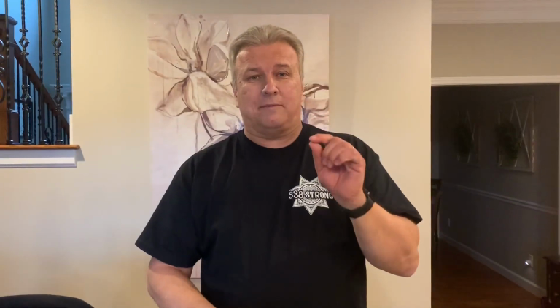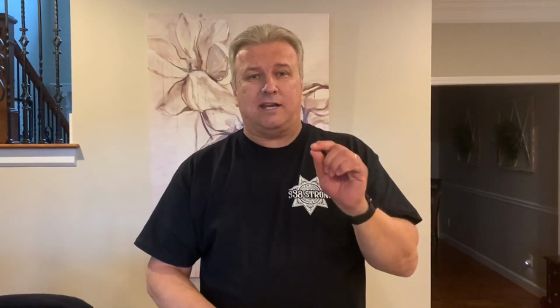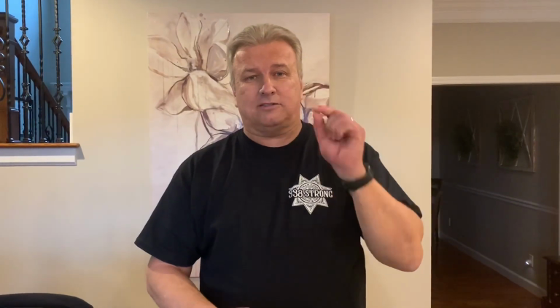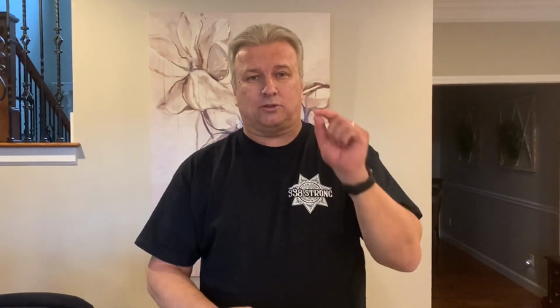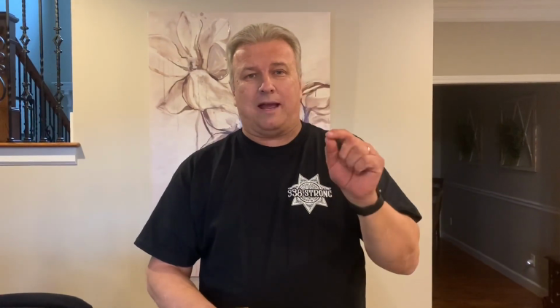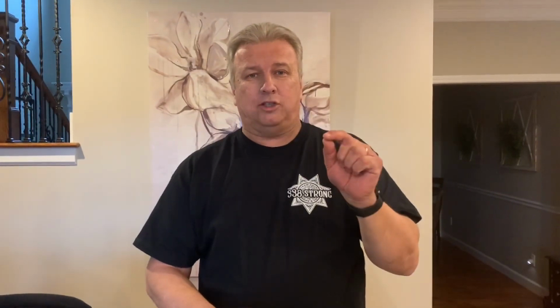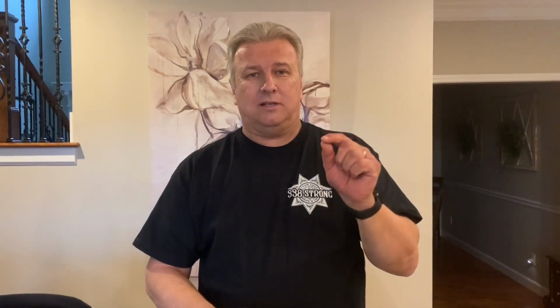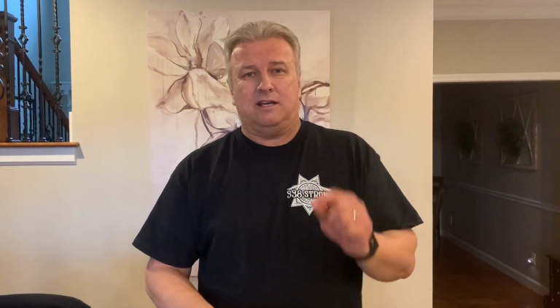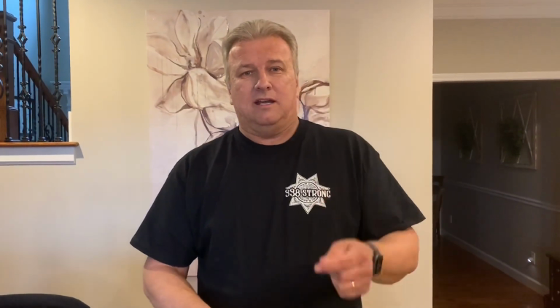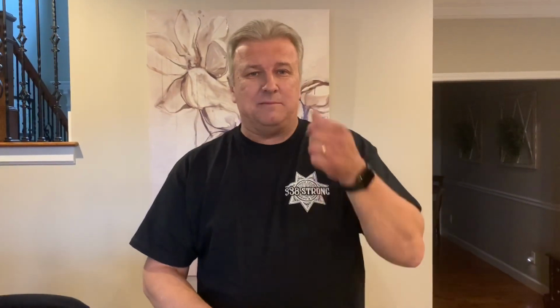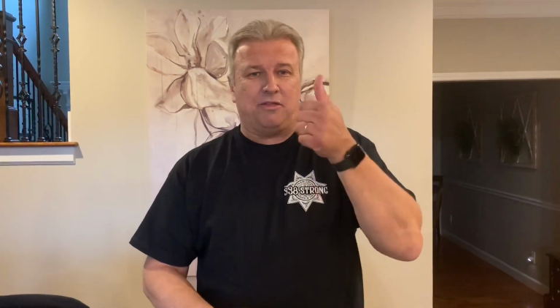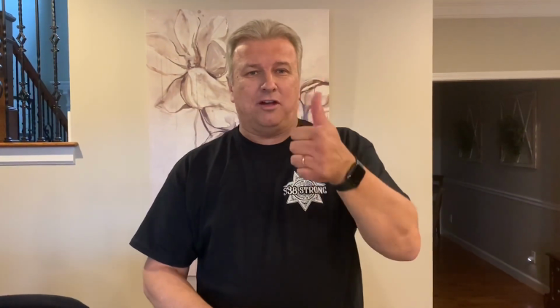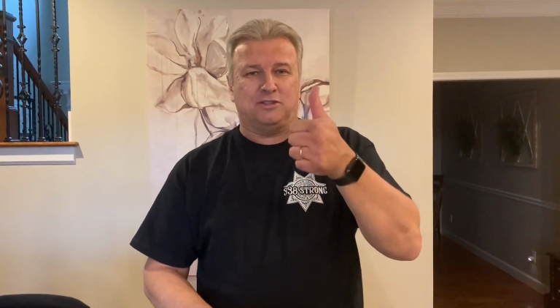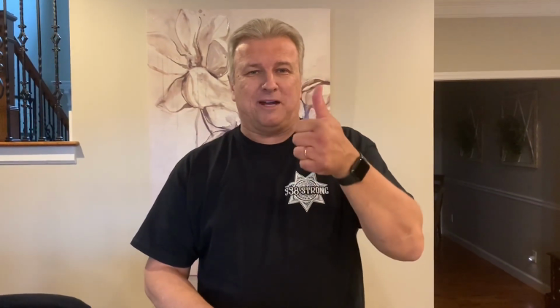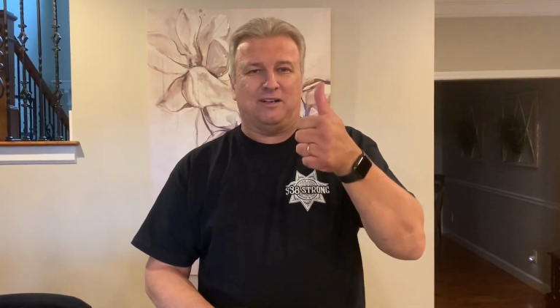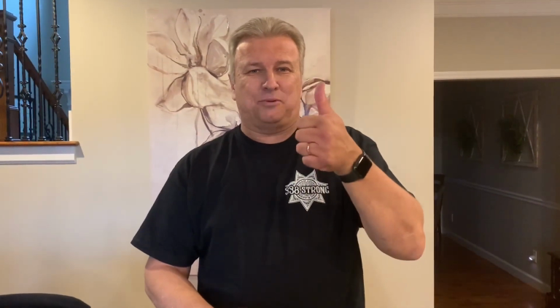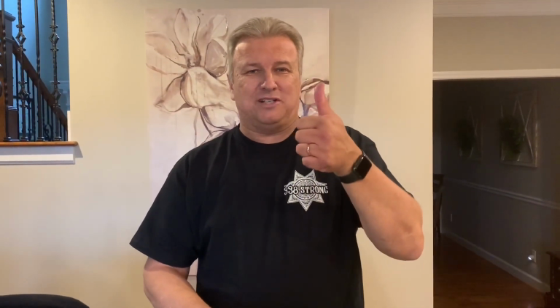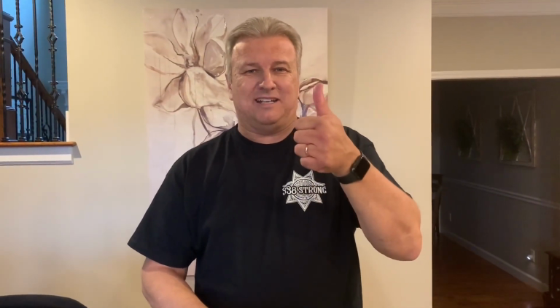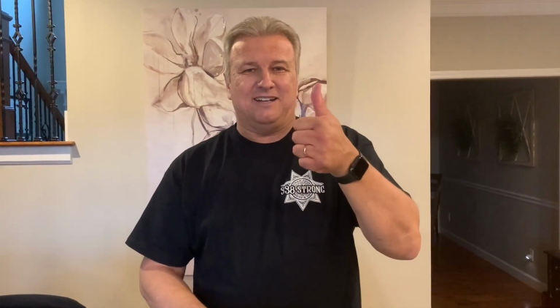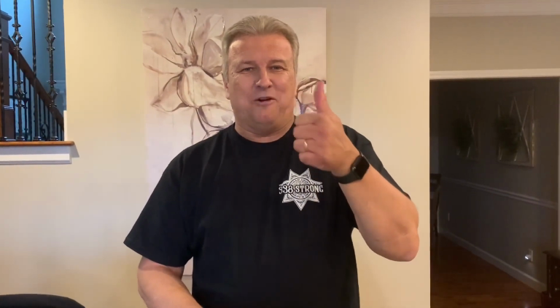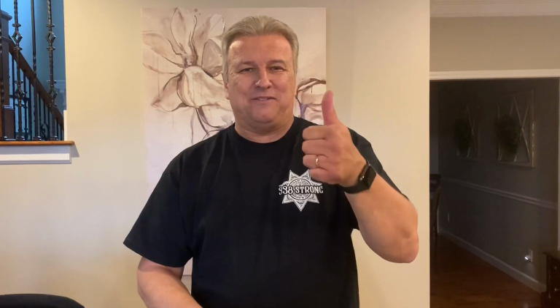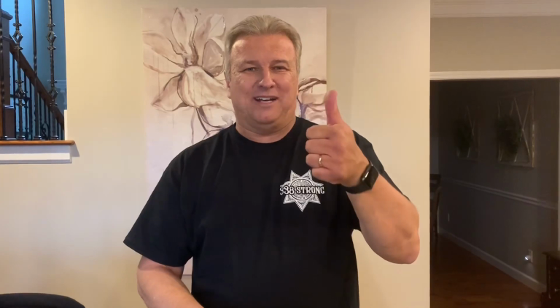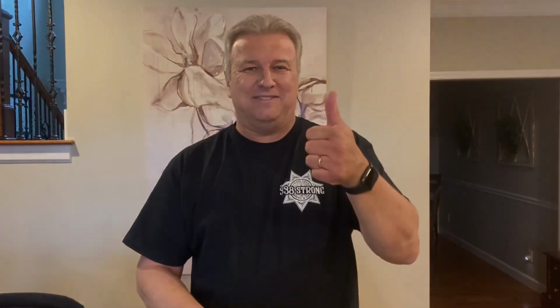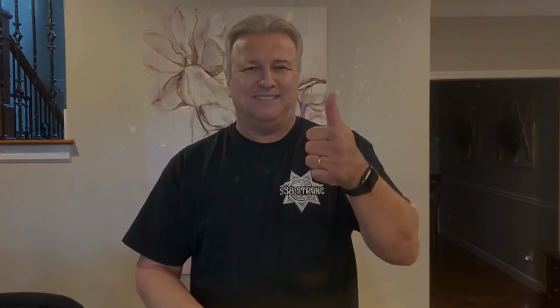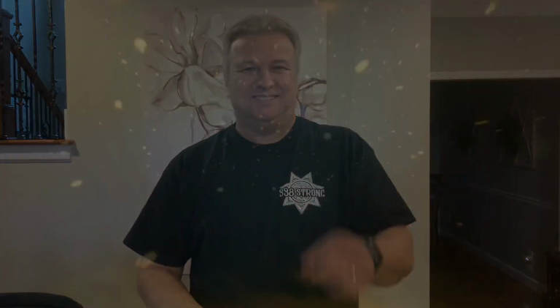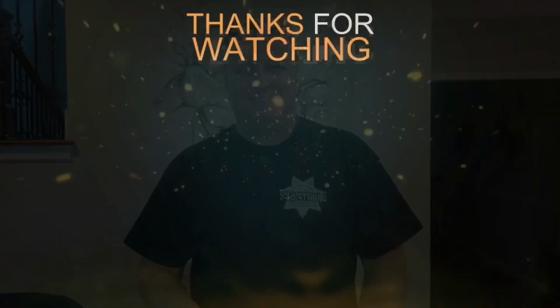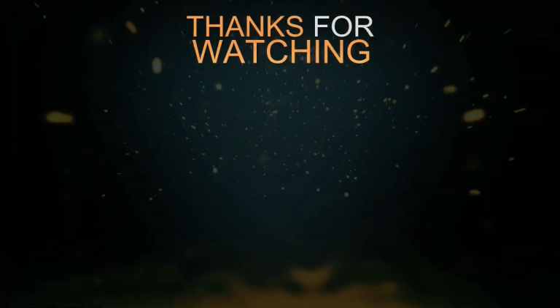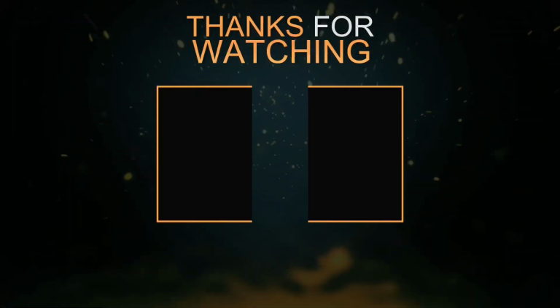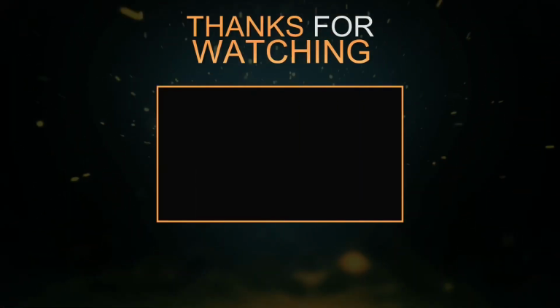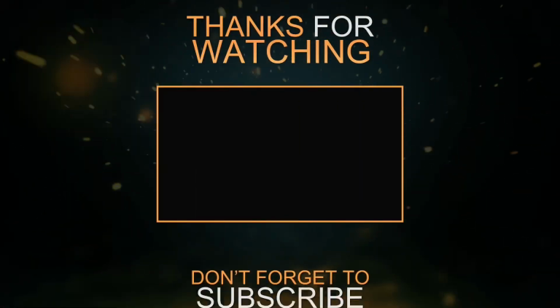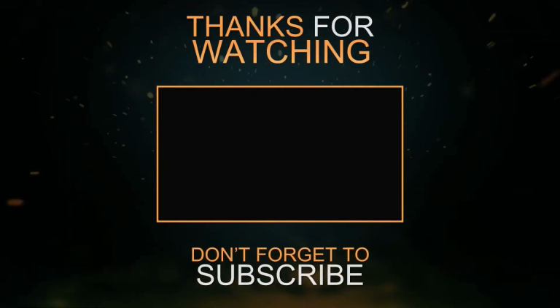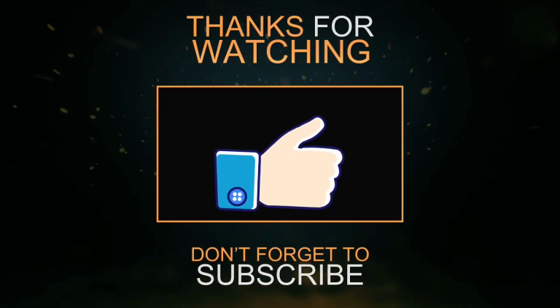If you have not subscribed to my channel, subscribe to it and give me a thumbs up — I greatly appreciate it. Hope you have a great evening!